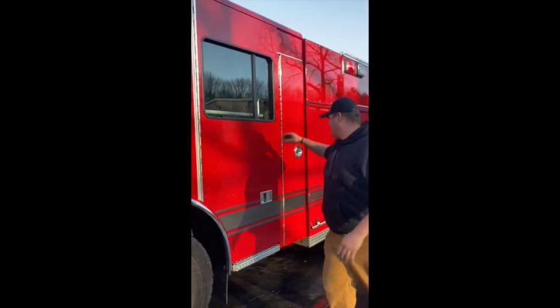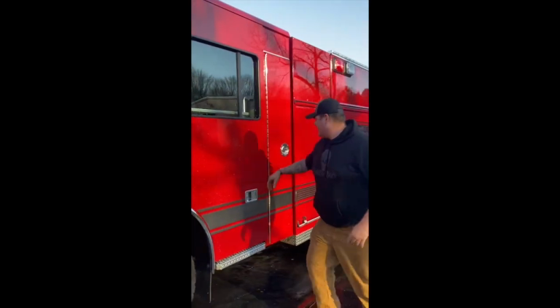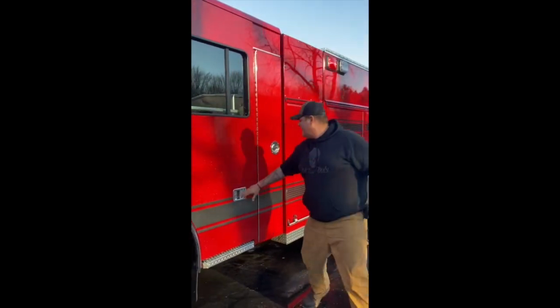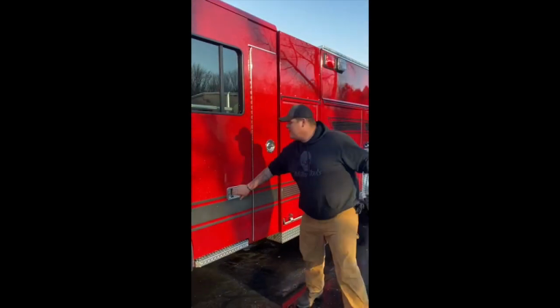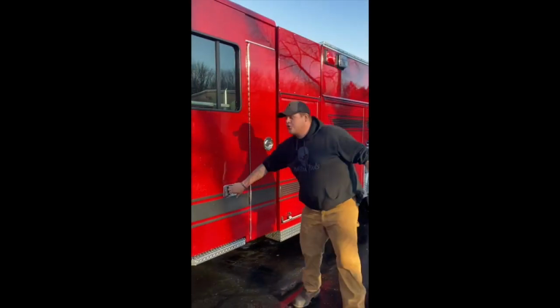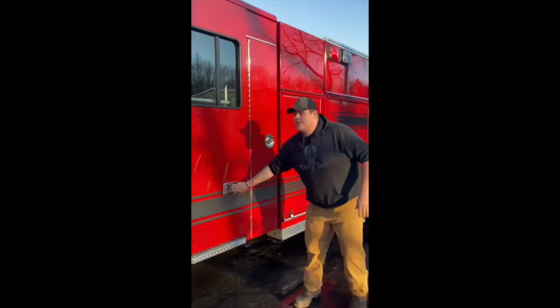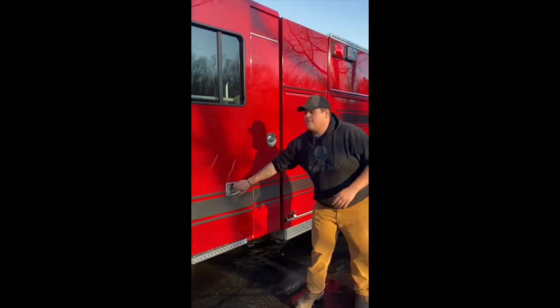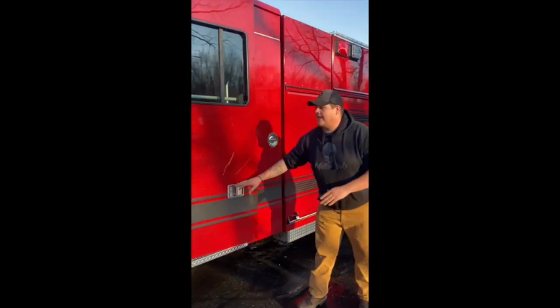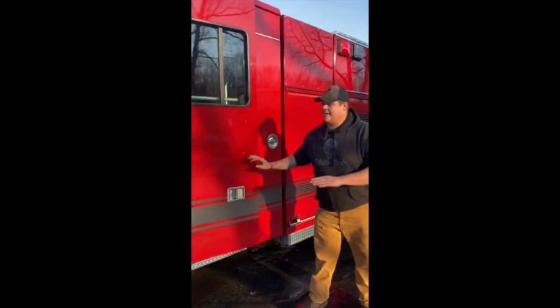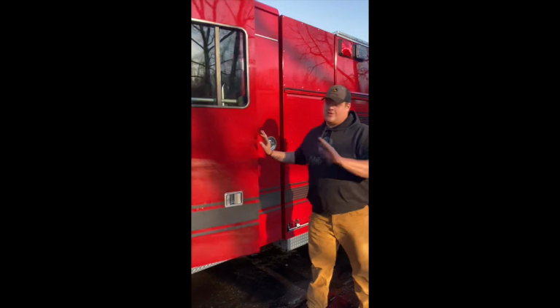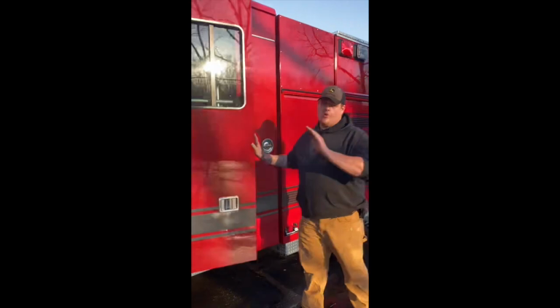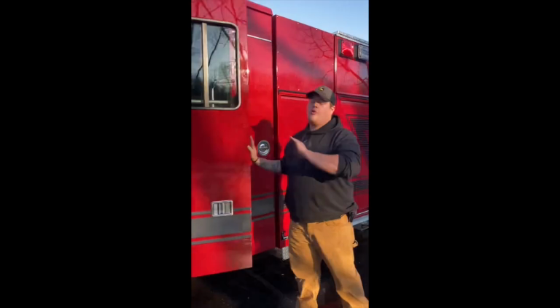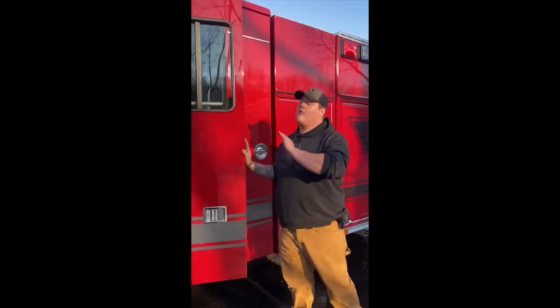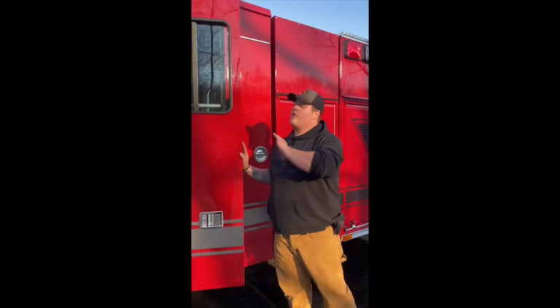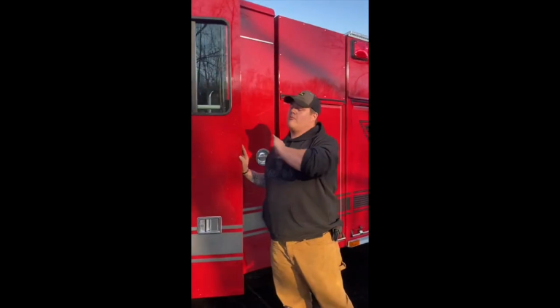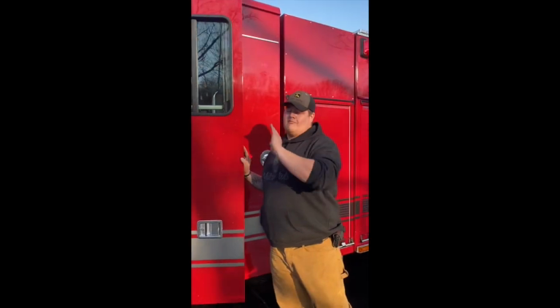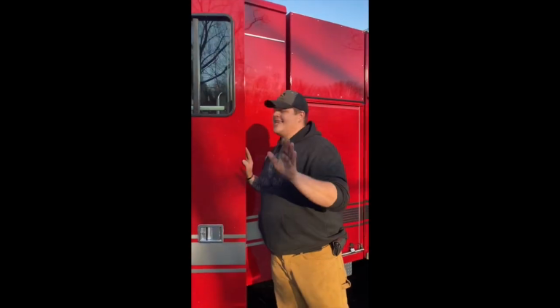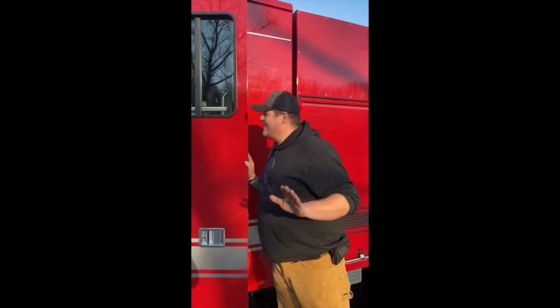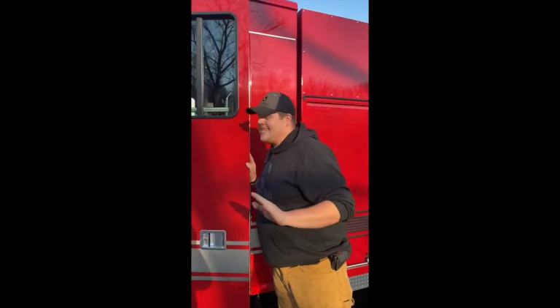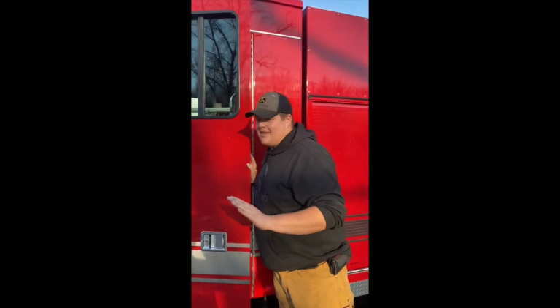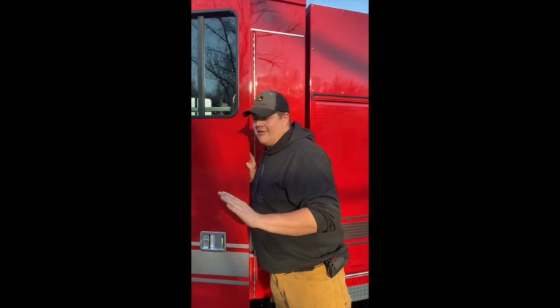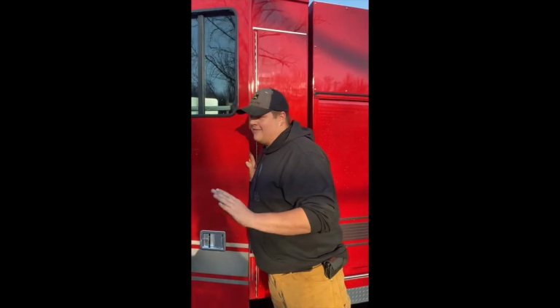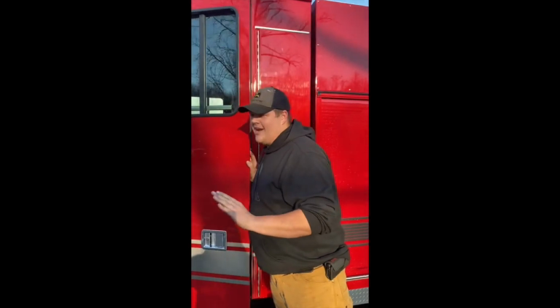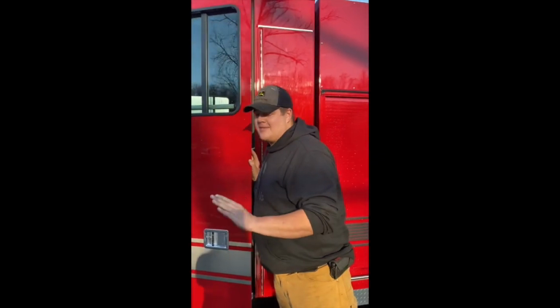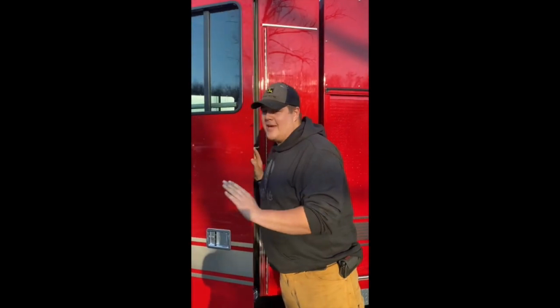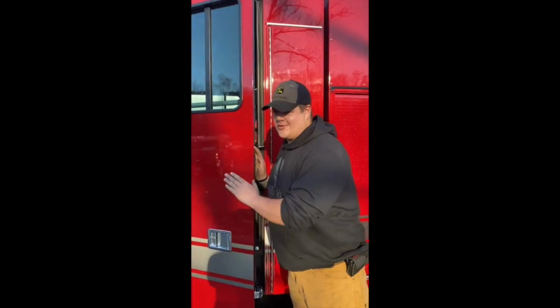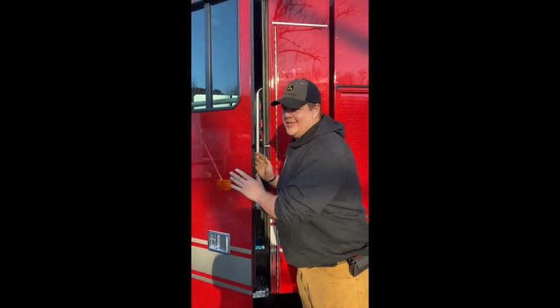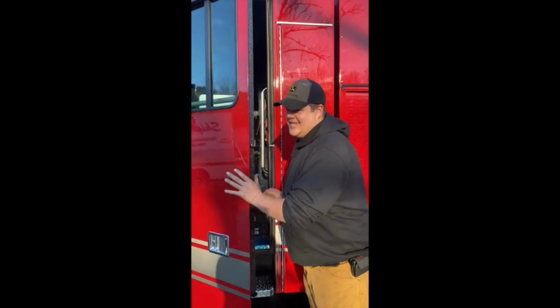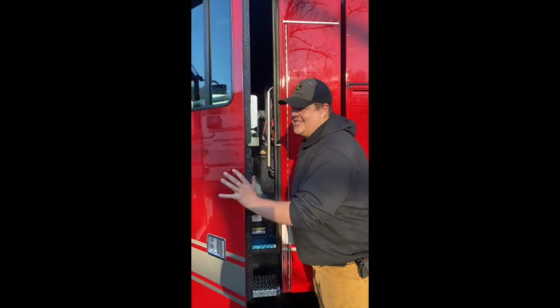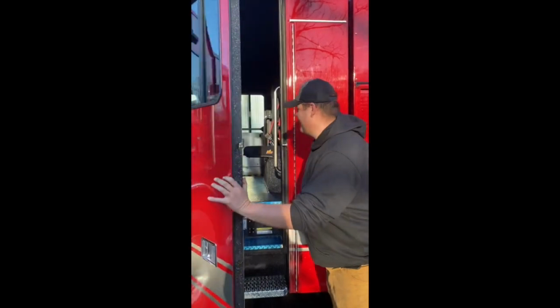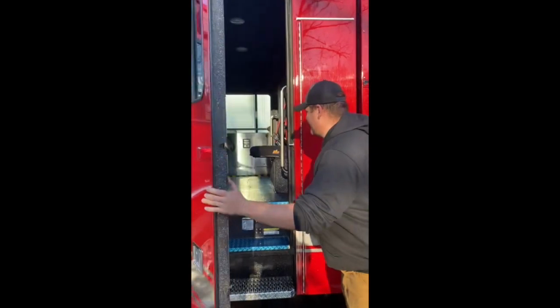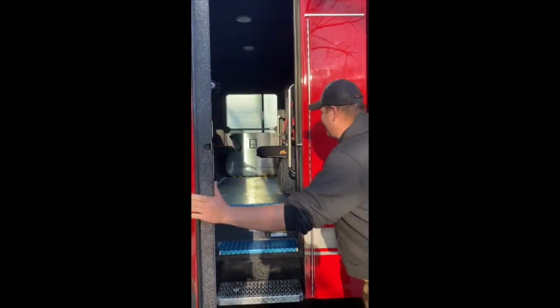Look at how much room you have back here. No more need for confined space drills getting into the truck.